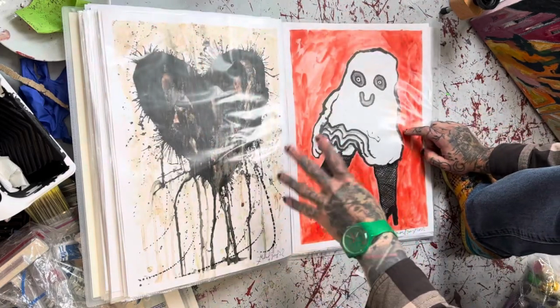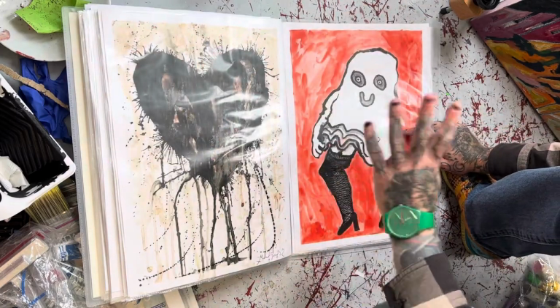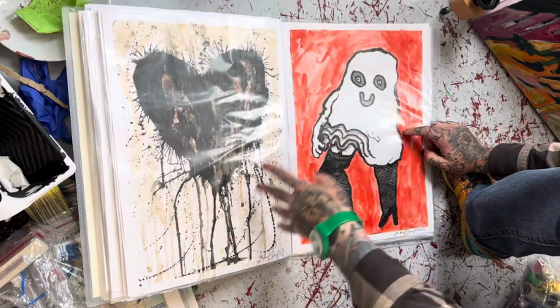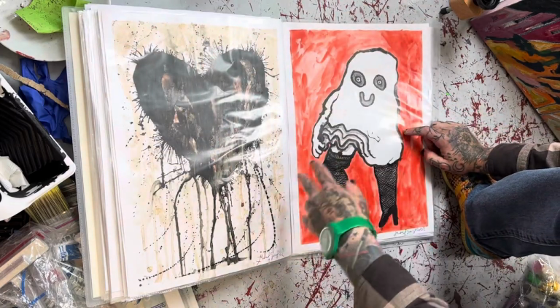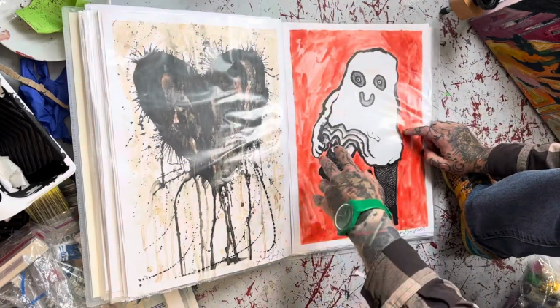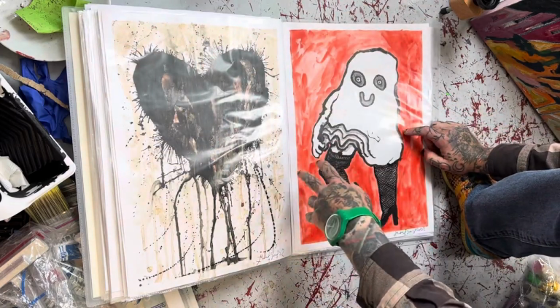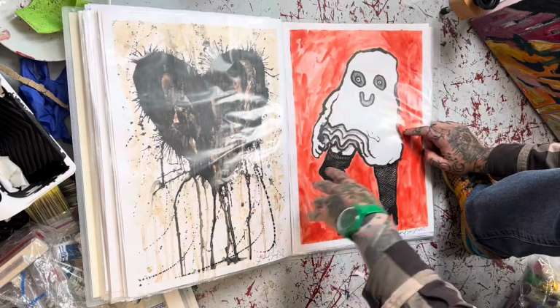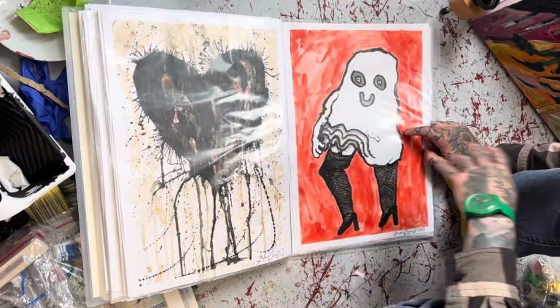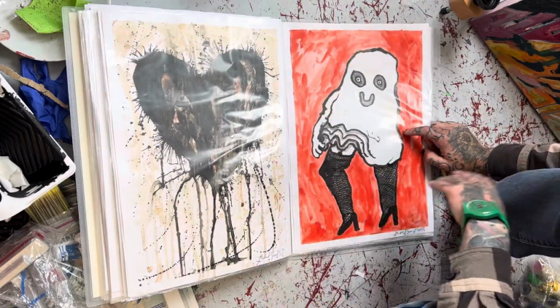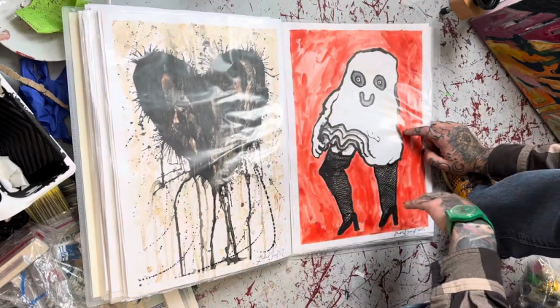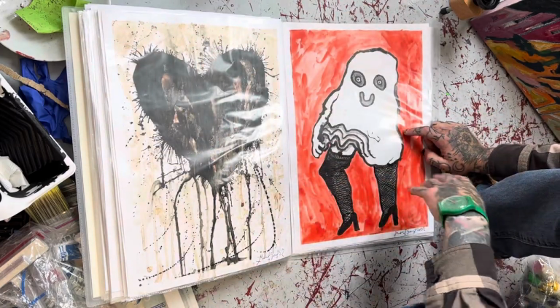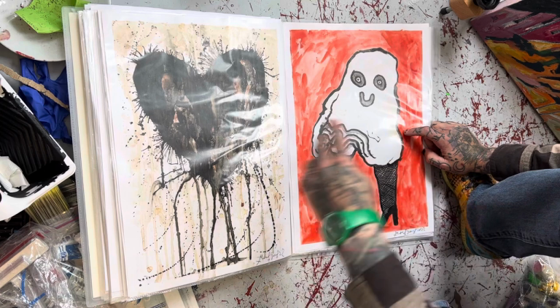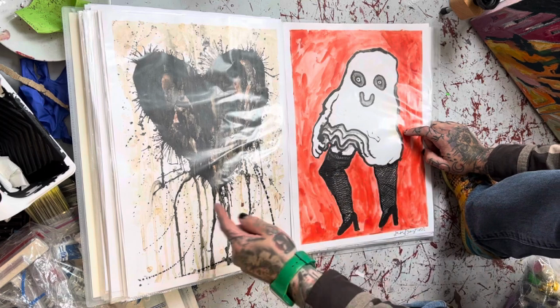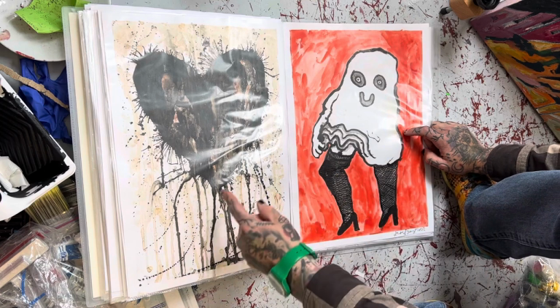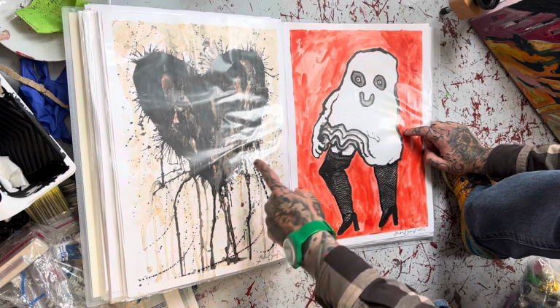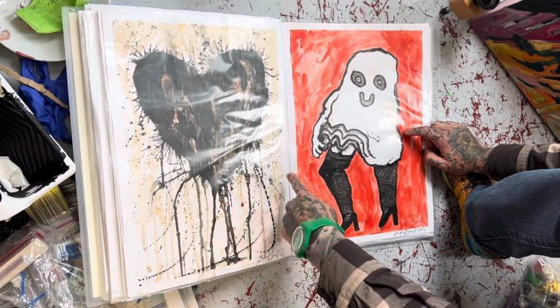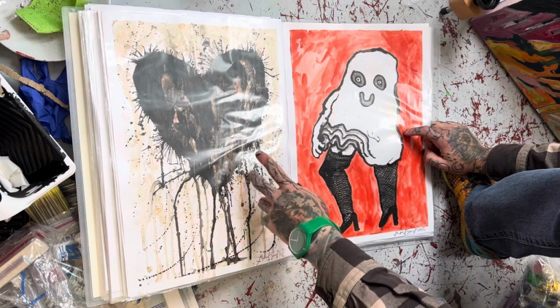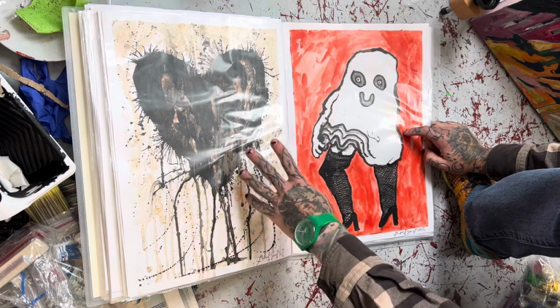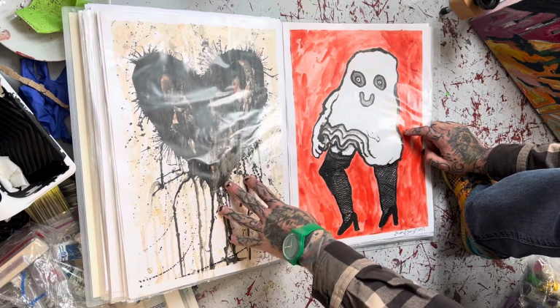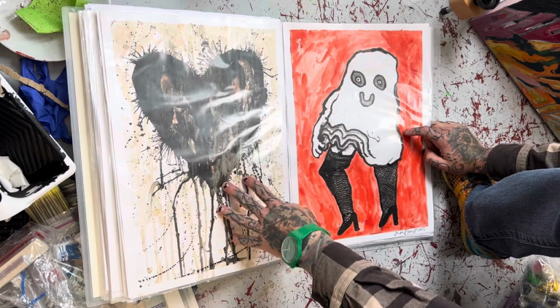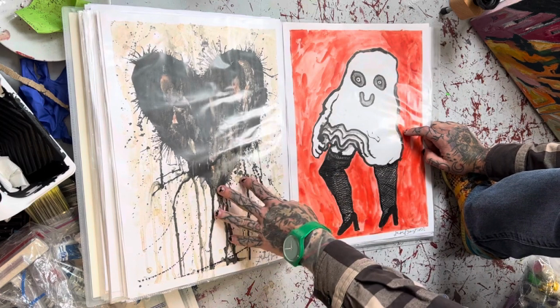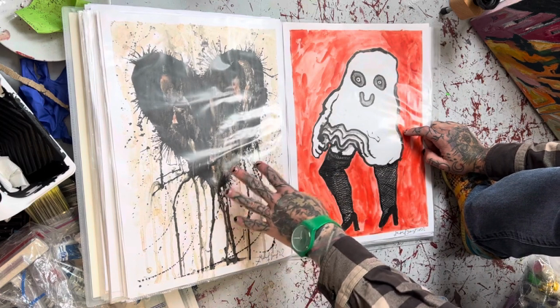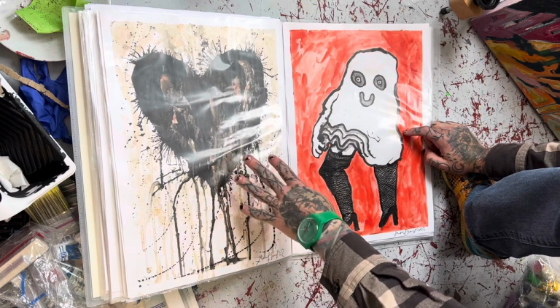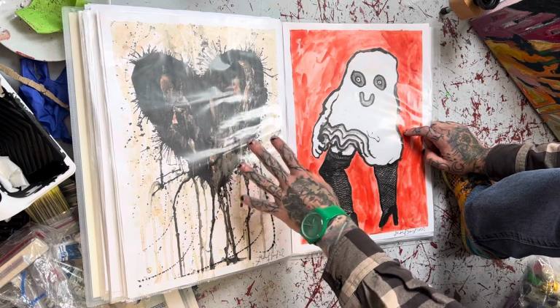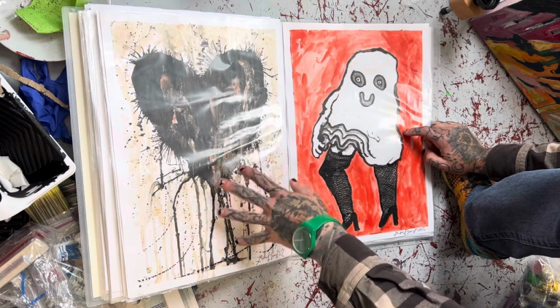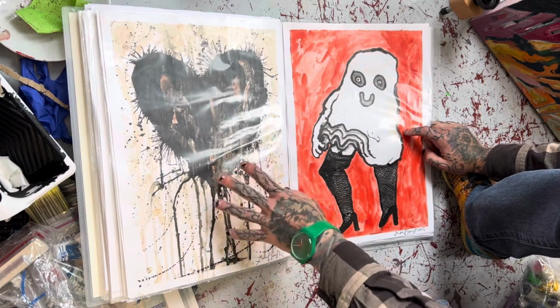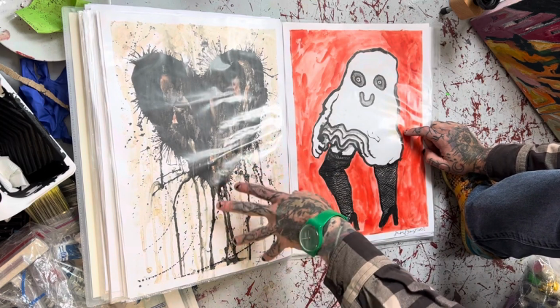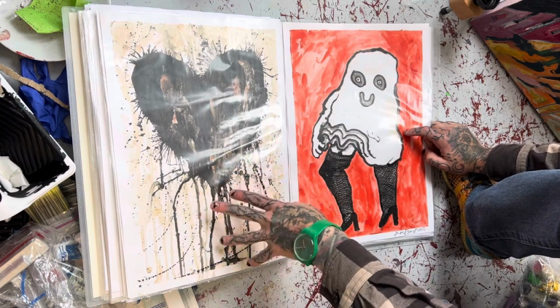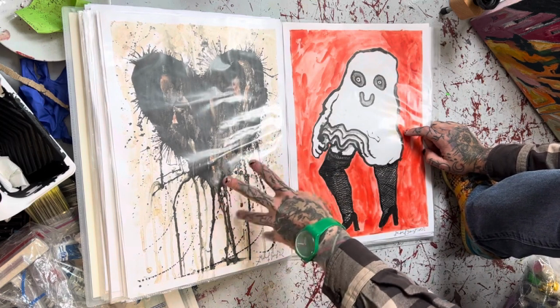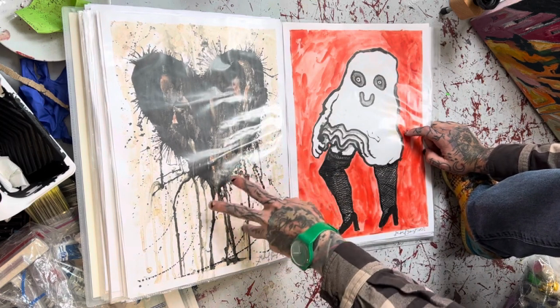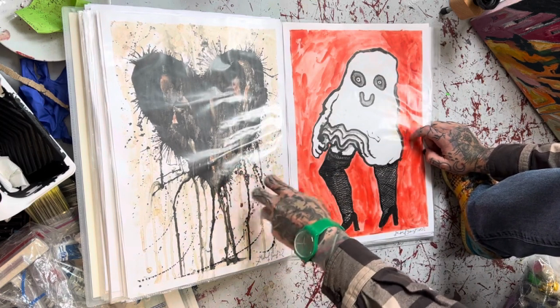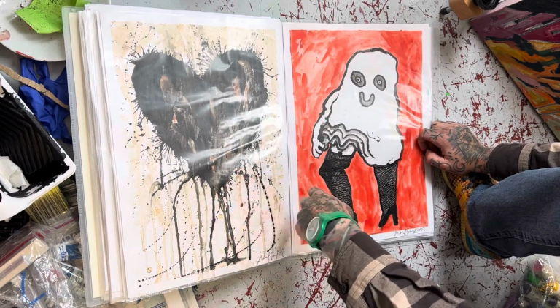The Valentine's Day card for 2022, which is ink, blood, and semen.